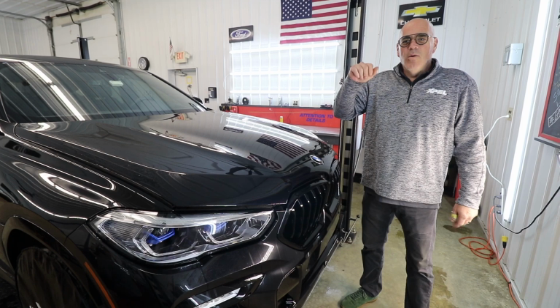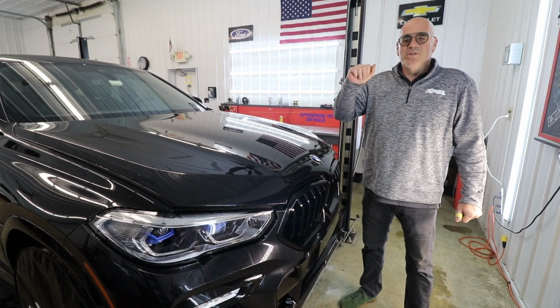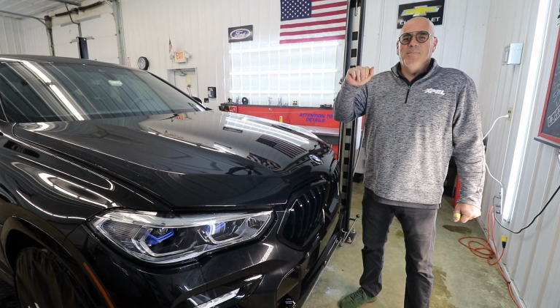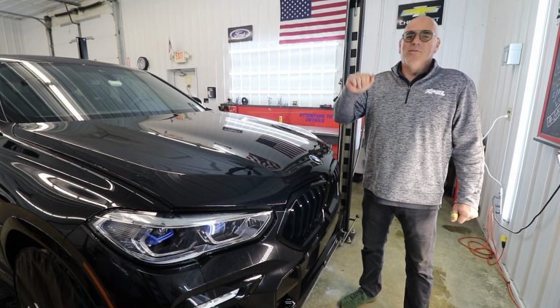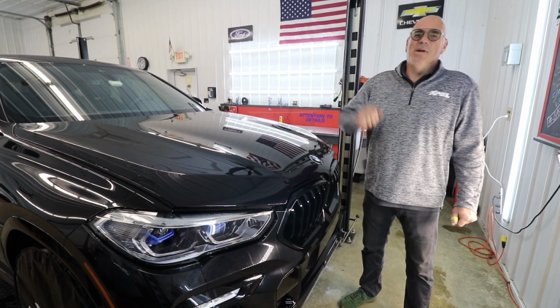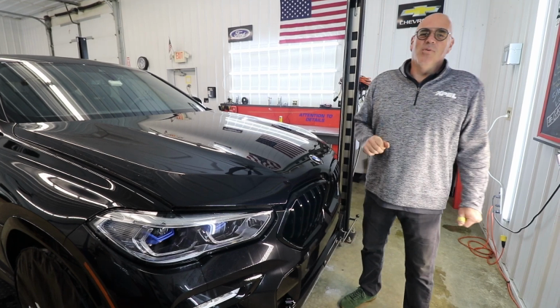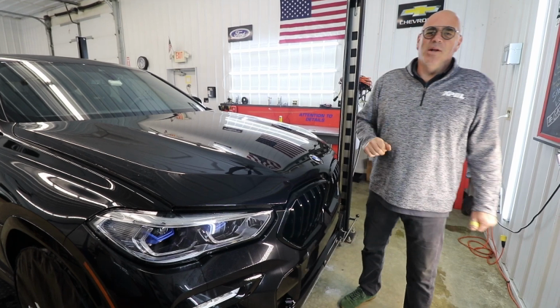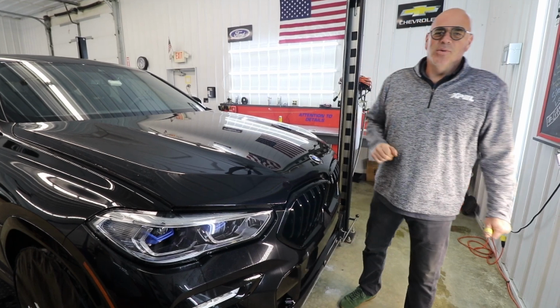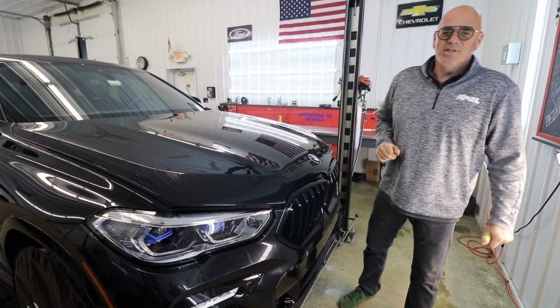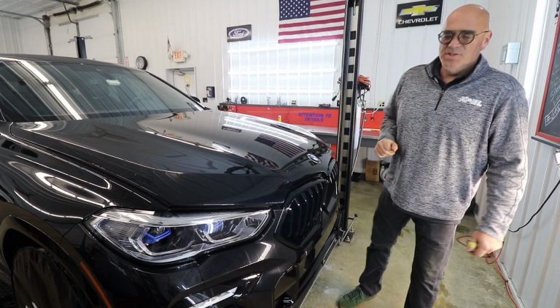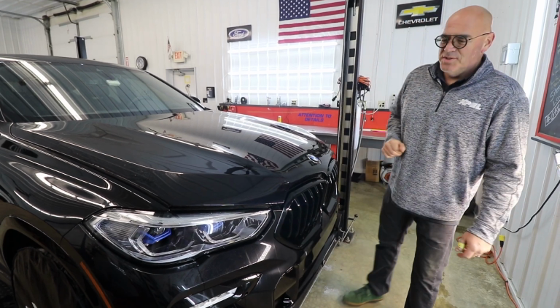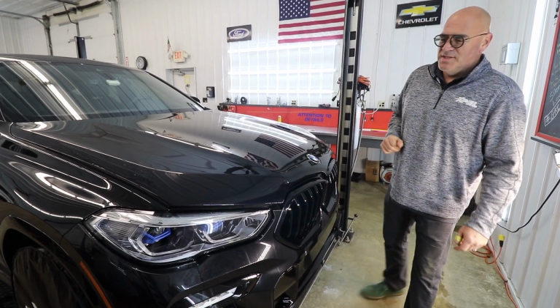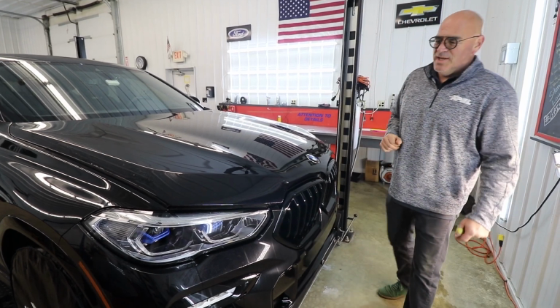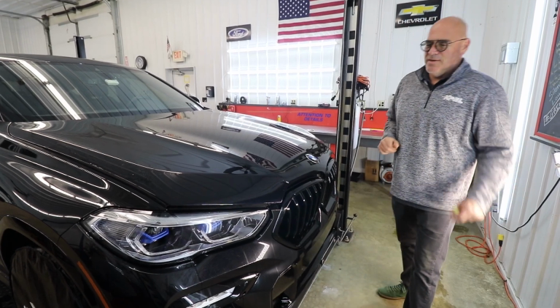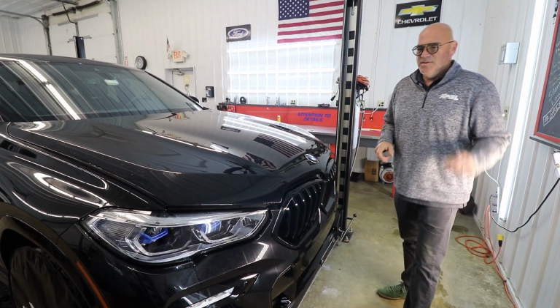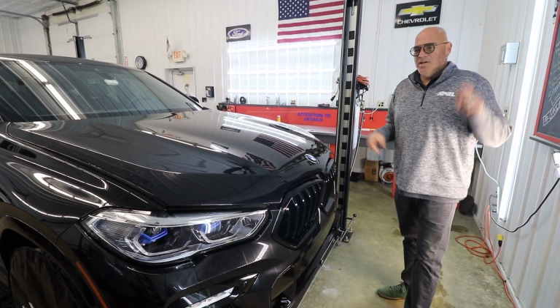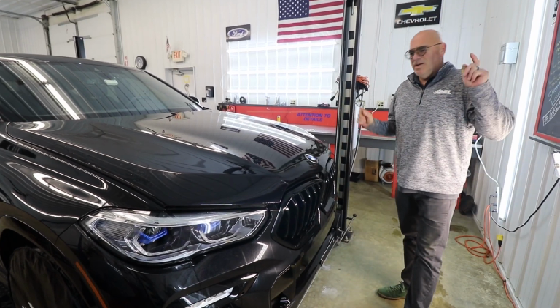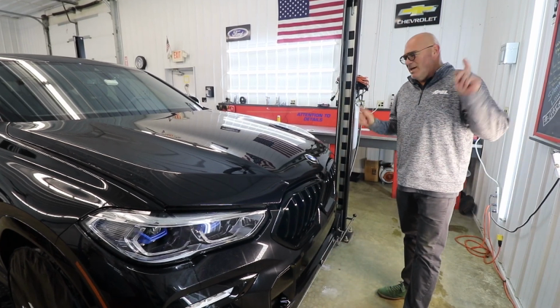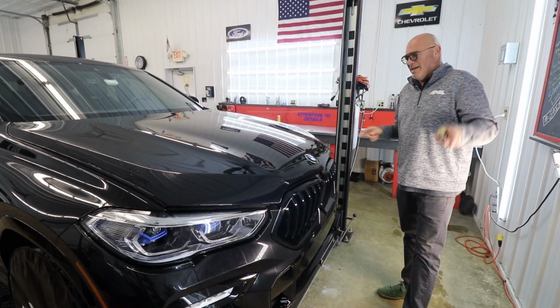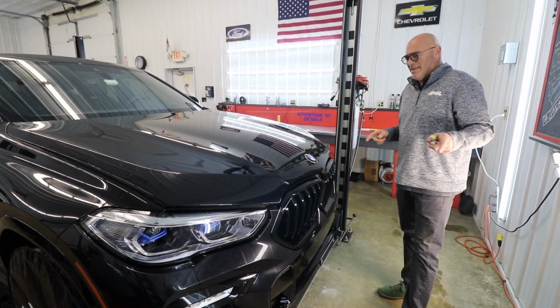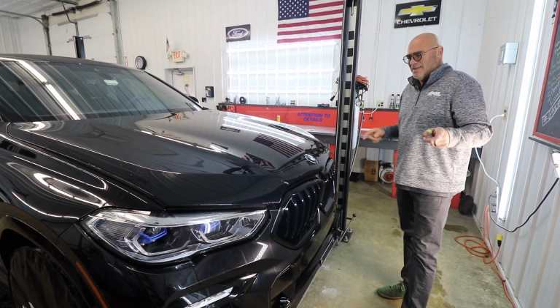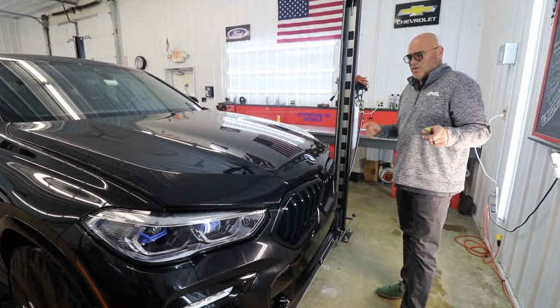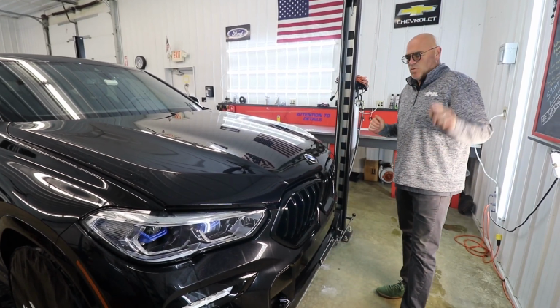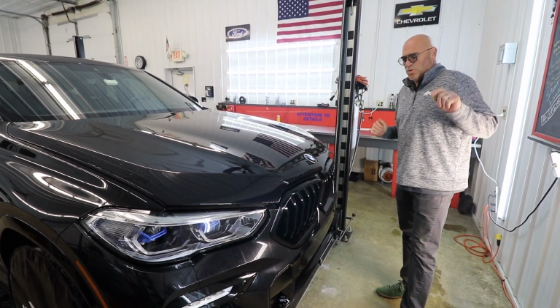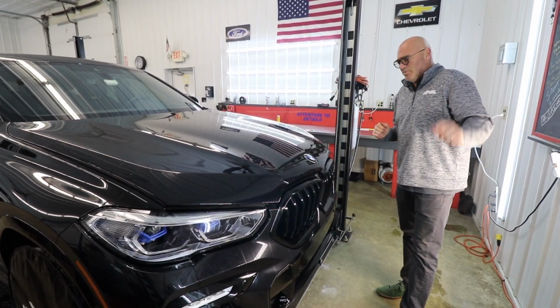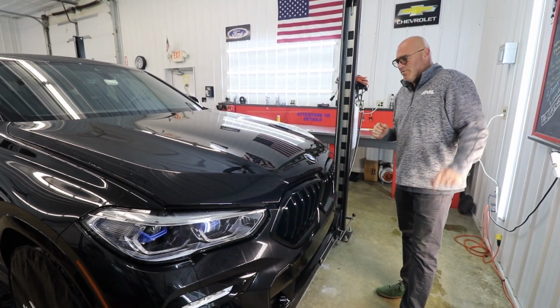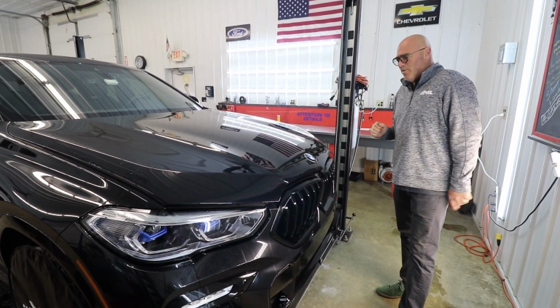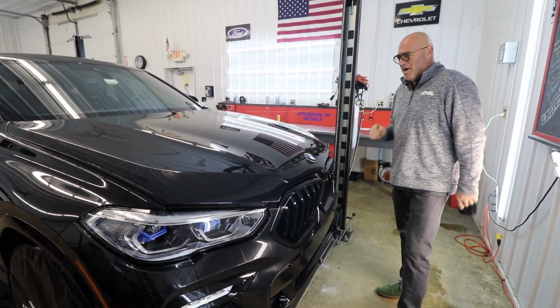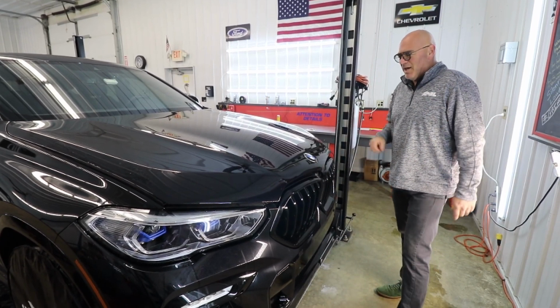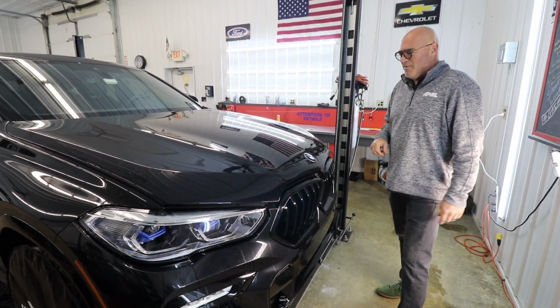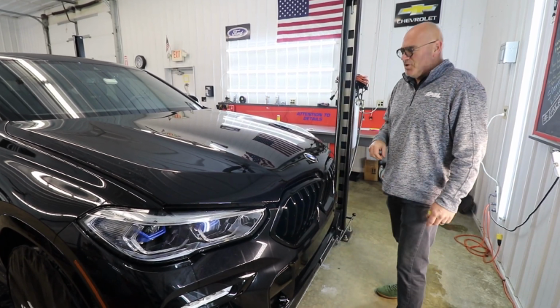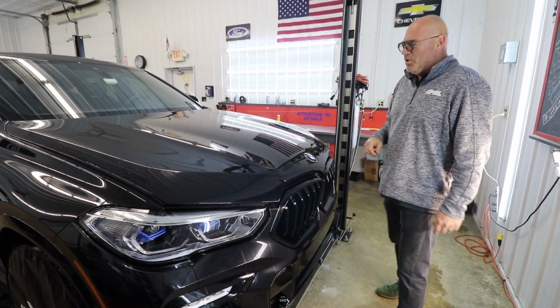What's up everybody, Brian here with Attention to Details on this wonderful Friday afternoon.